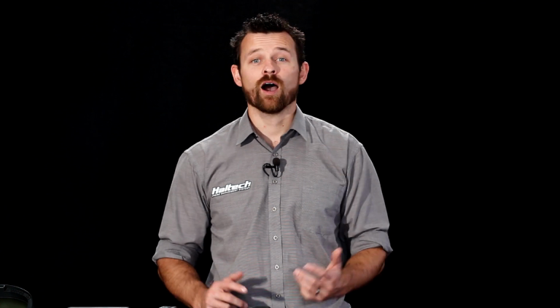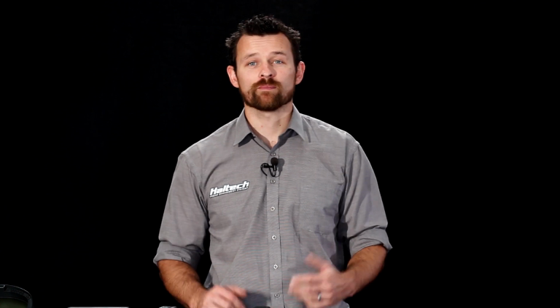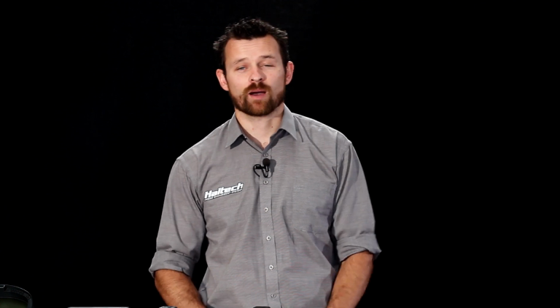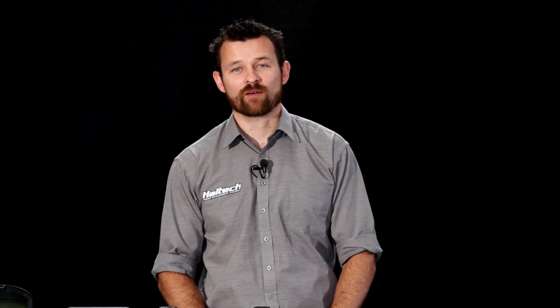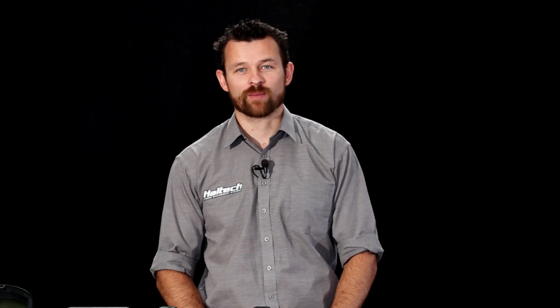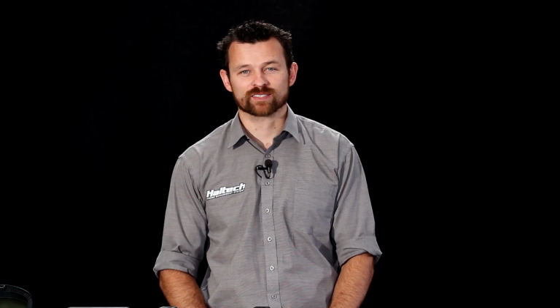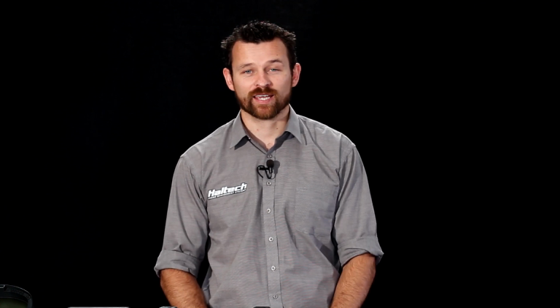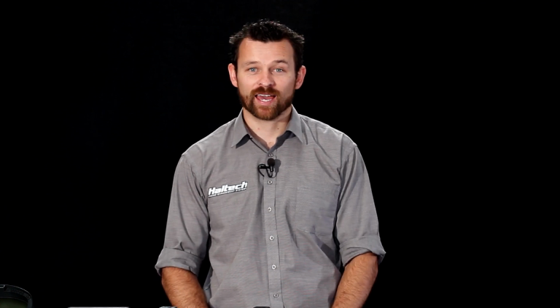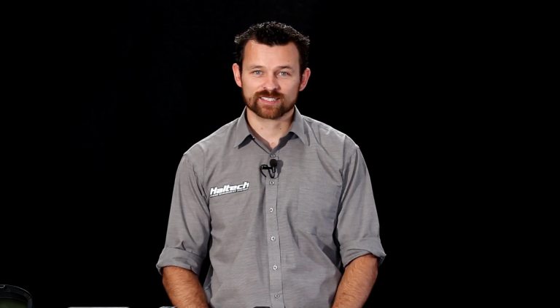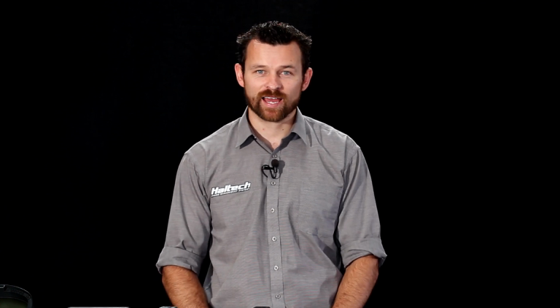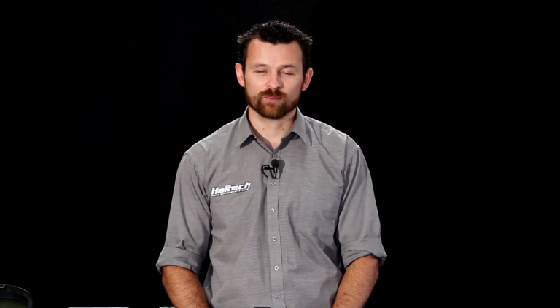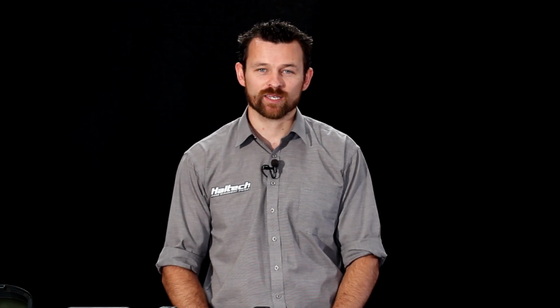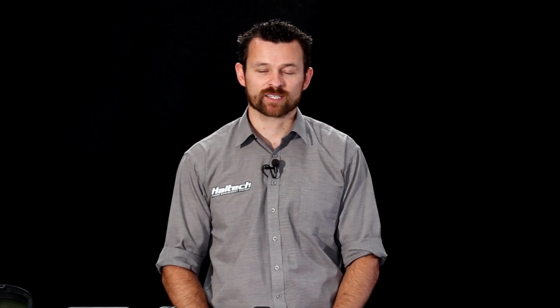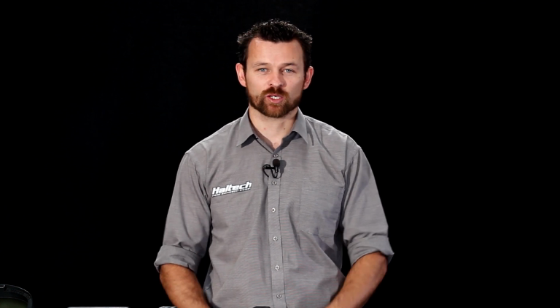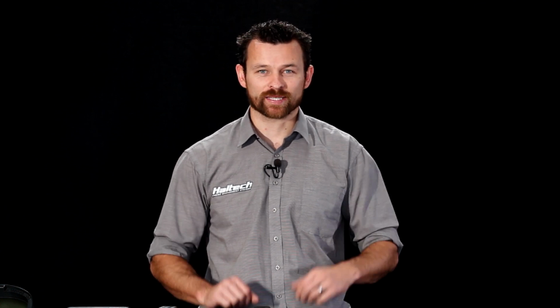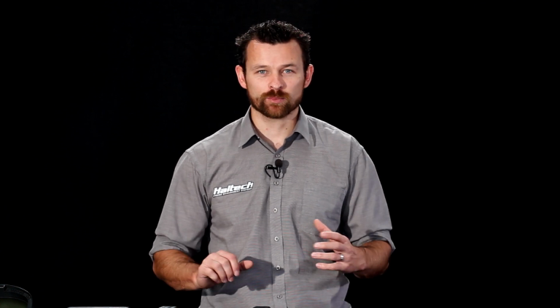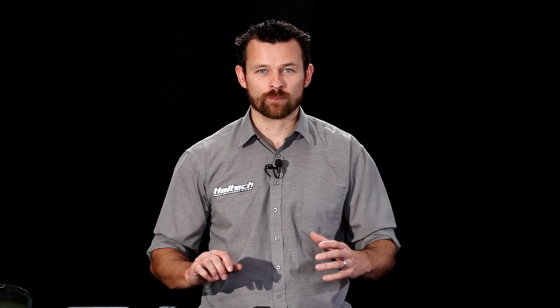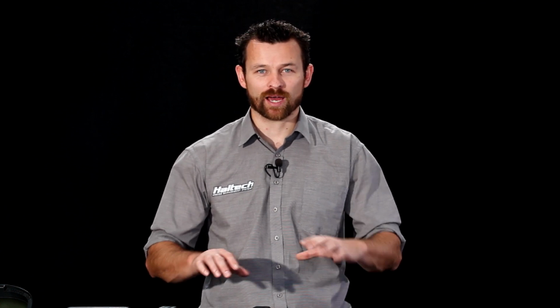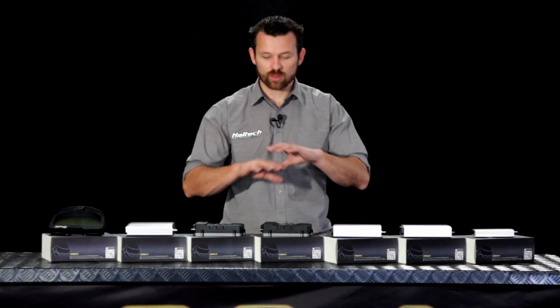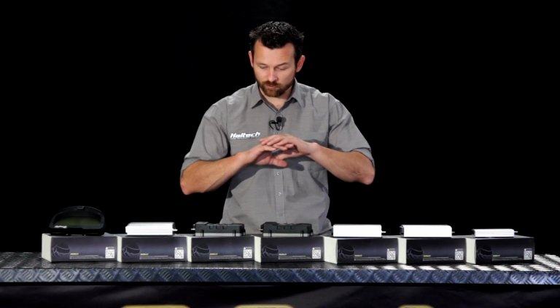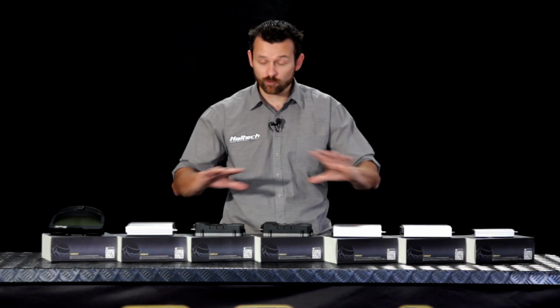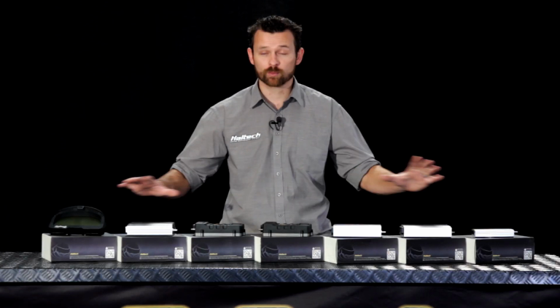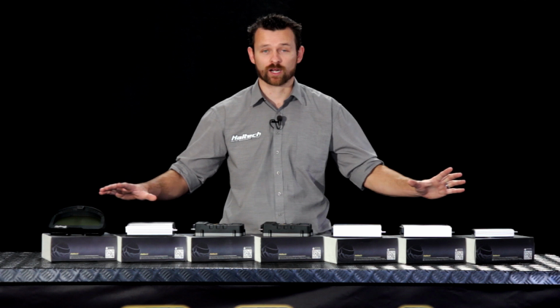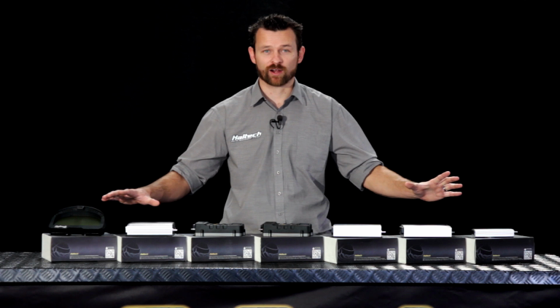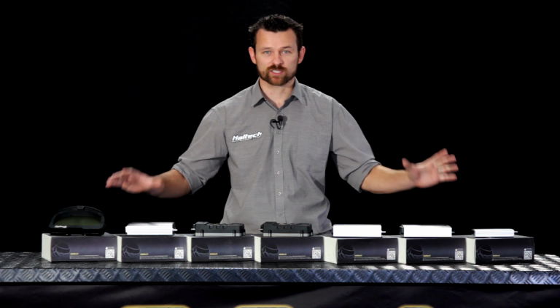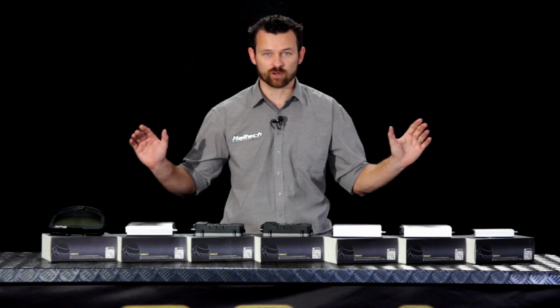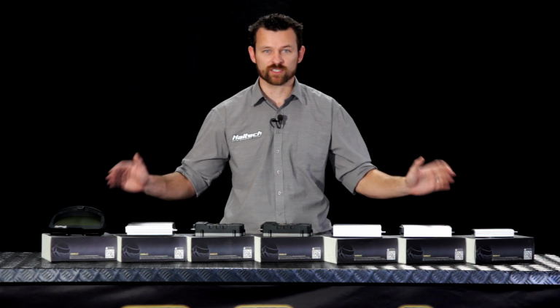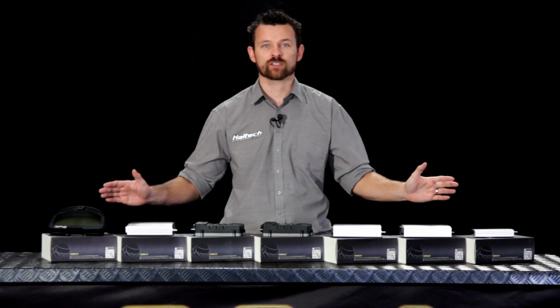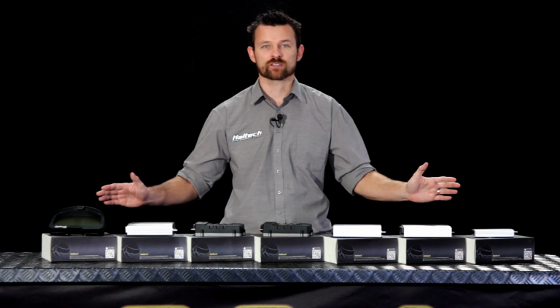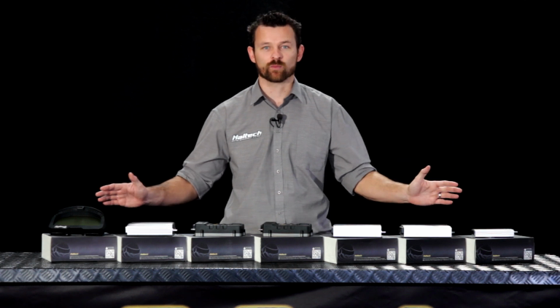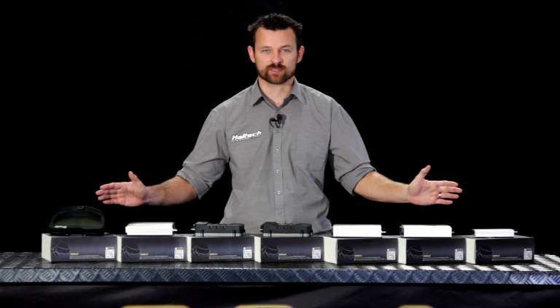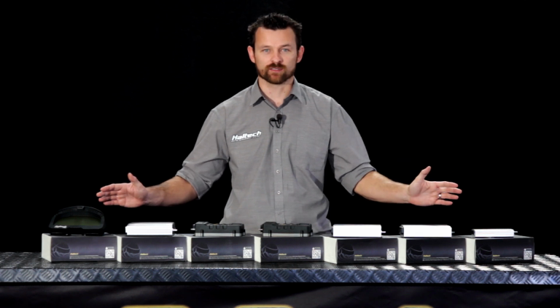Hi, I'm Matt from Haltech and today I'm here to tell you a little bit about the full product range of ECUs that we sell.